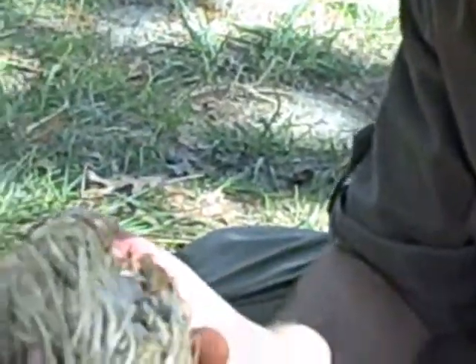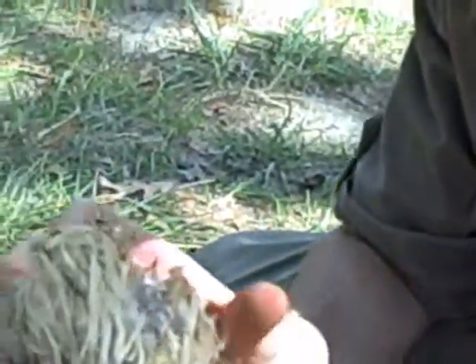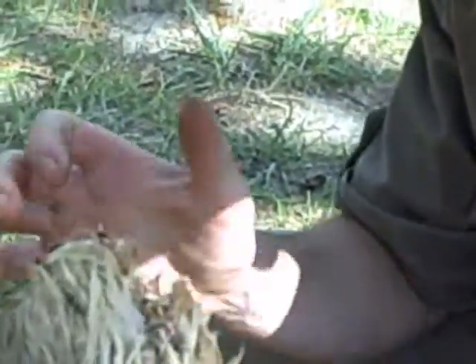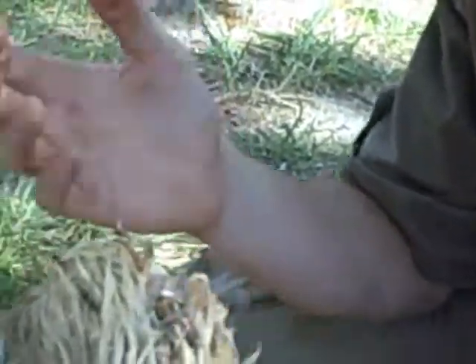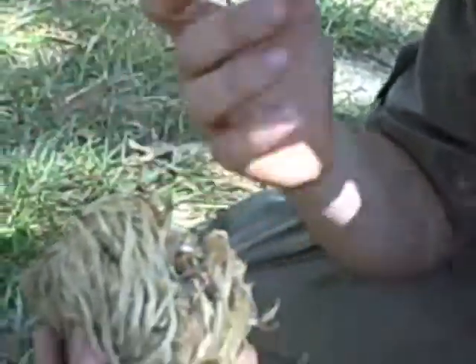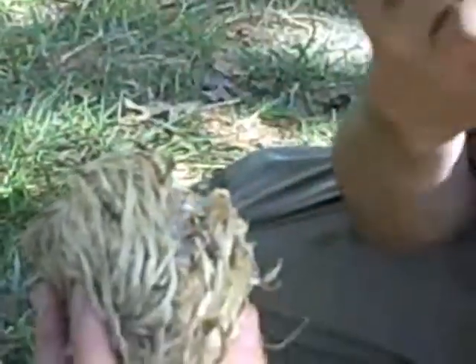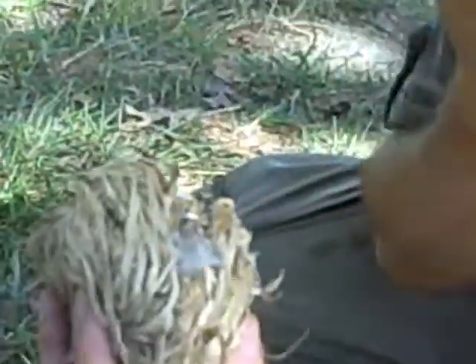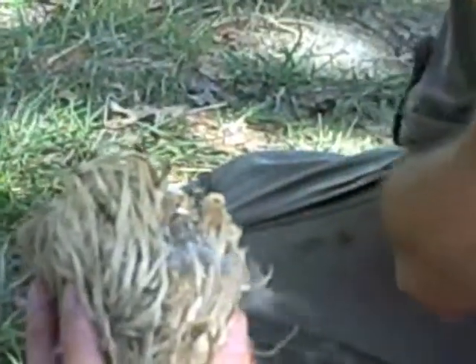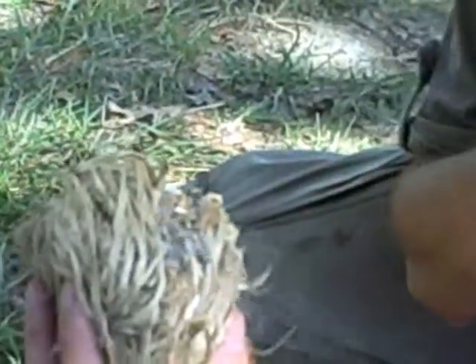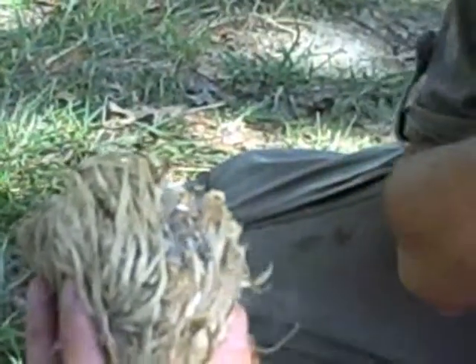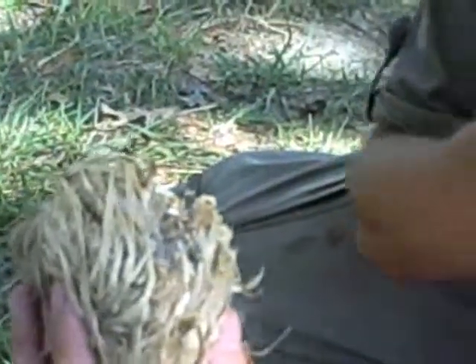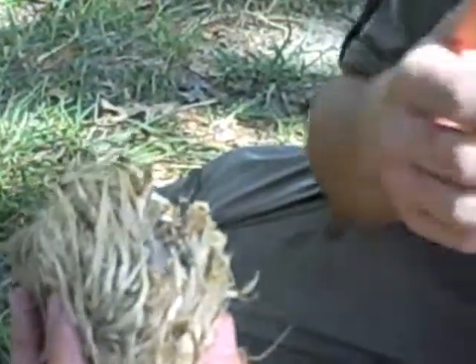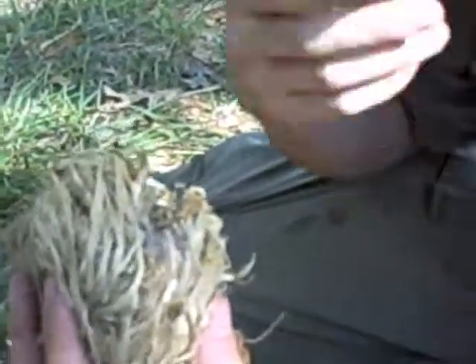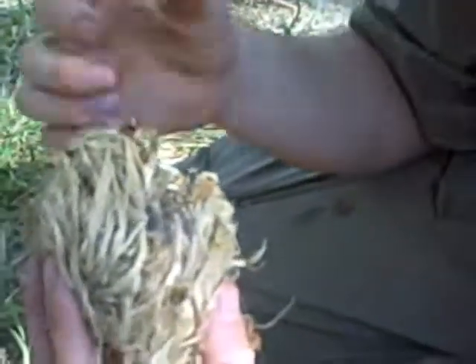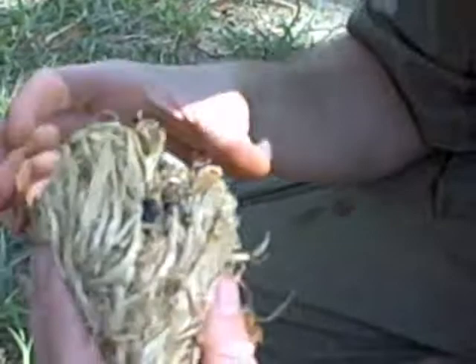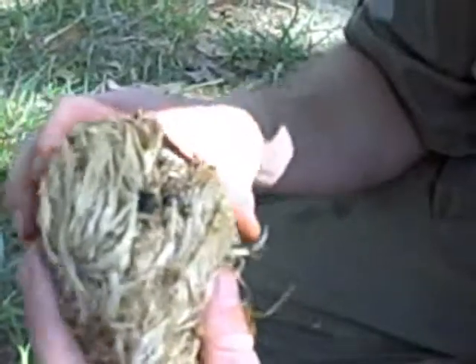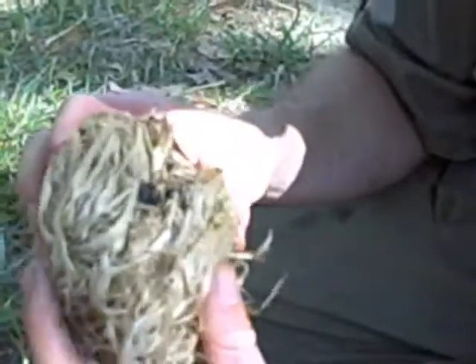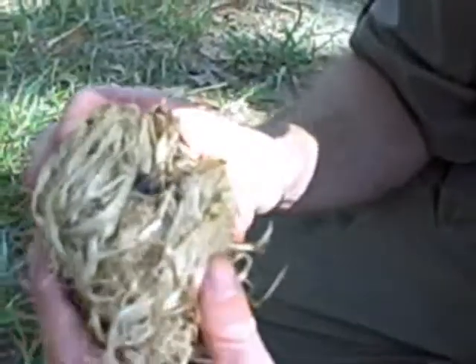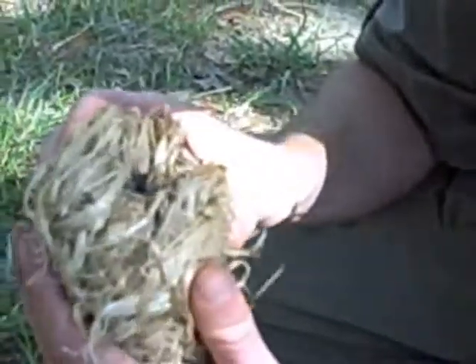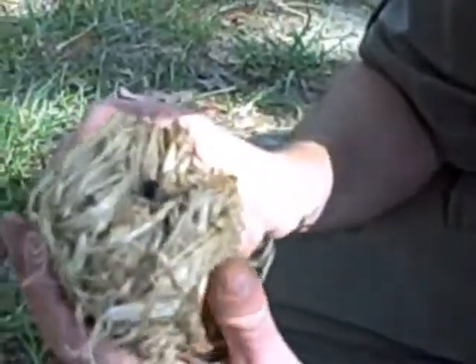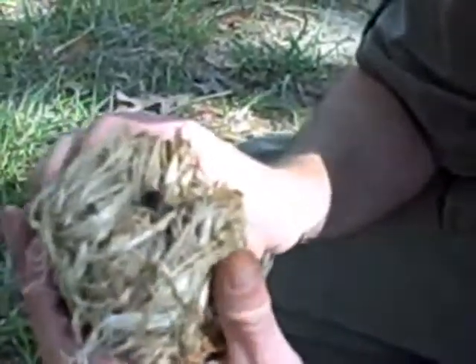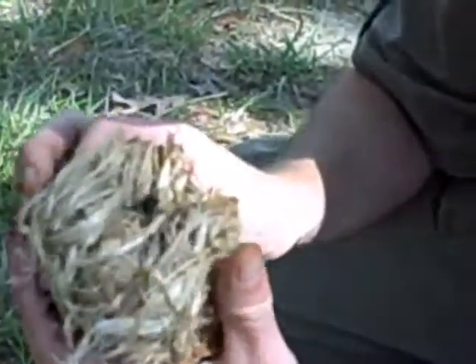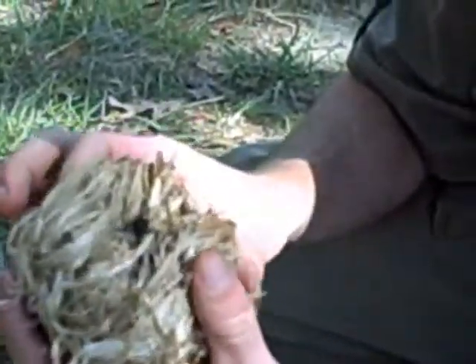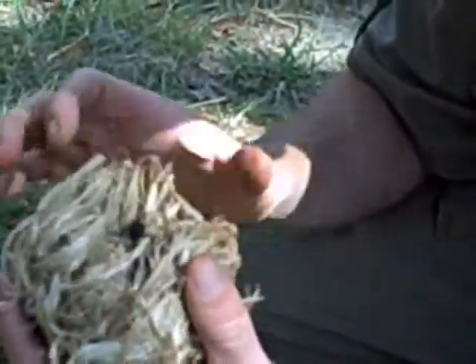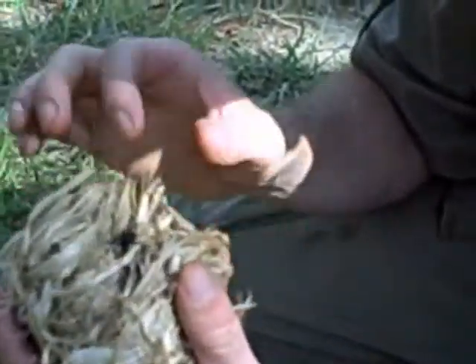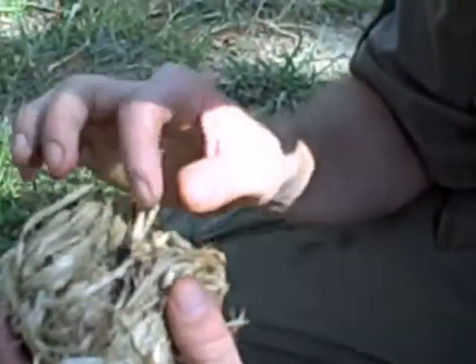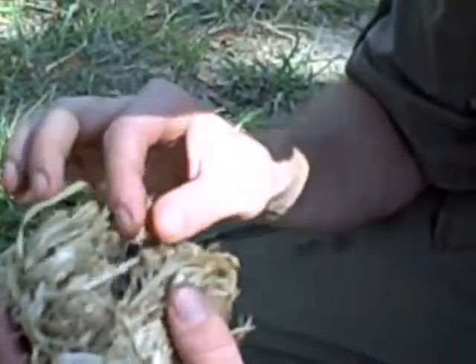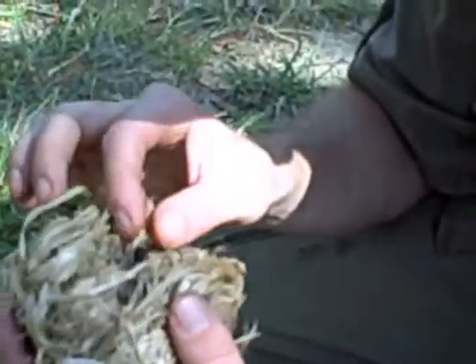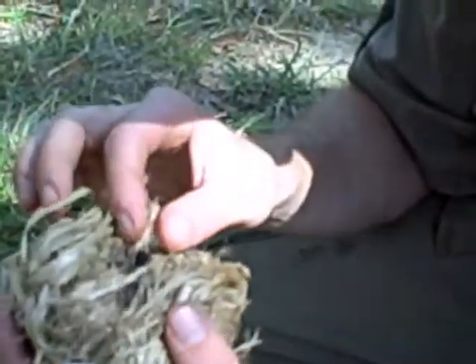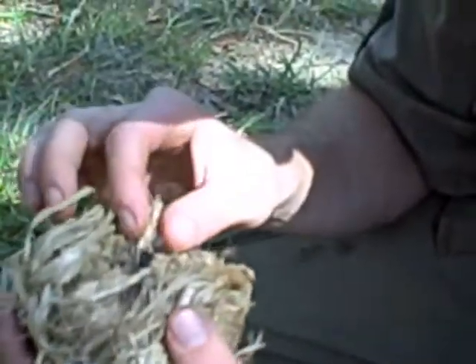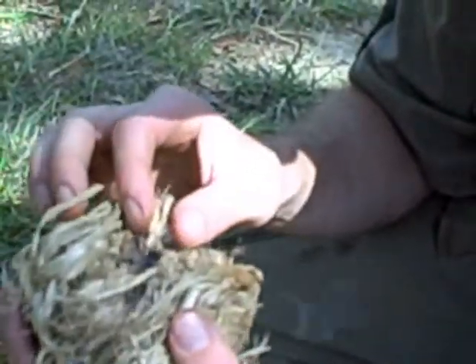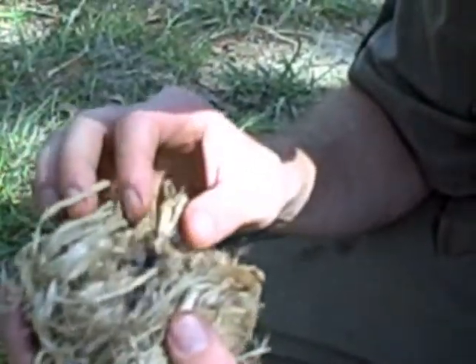At this point I'm not going to blow it into a flame because I want to save my tinder, but you've seen it happen a couple times.